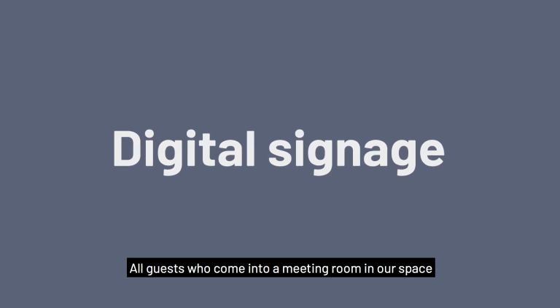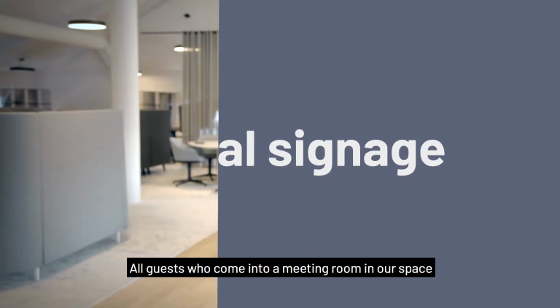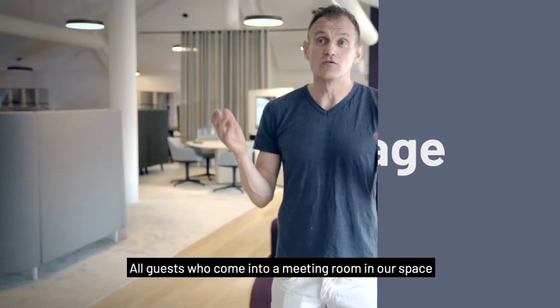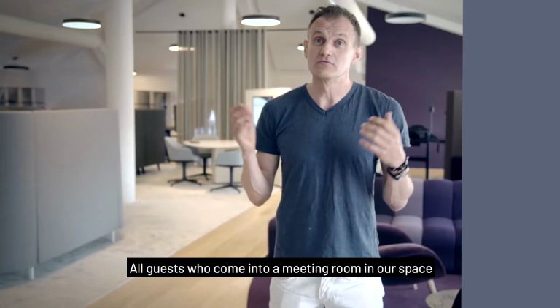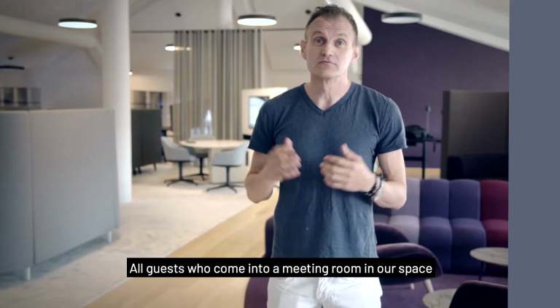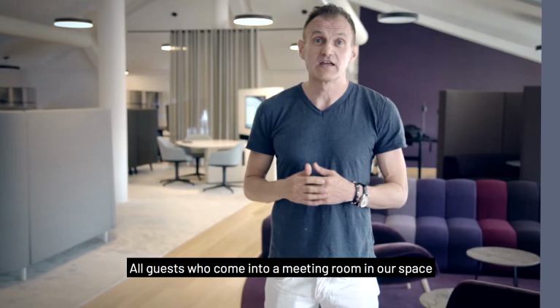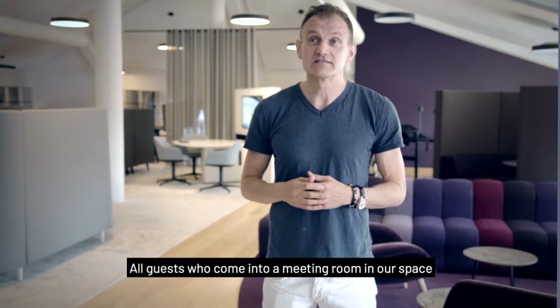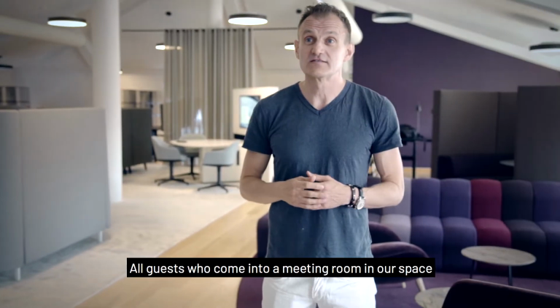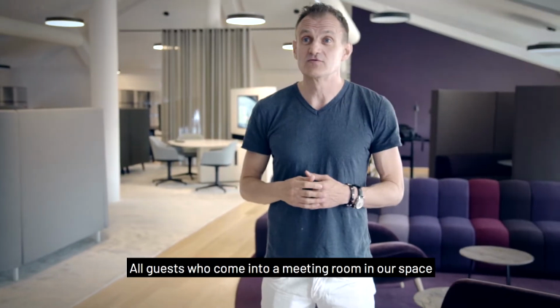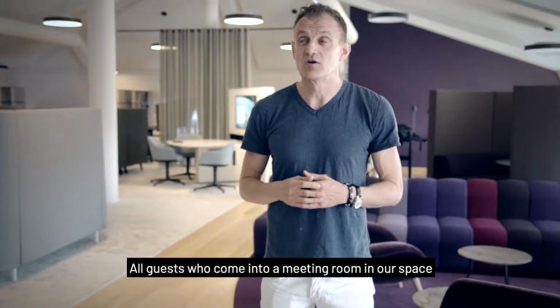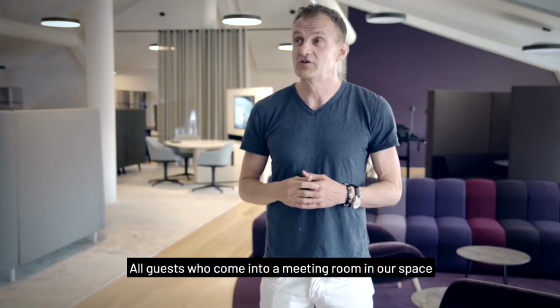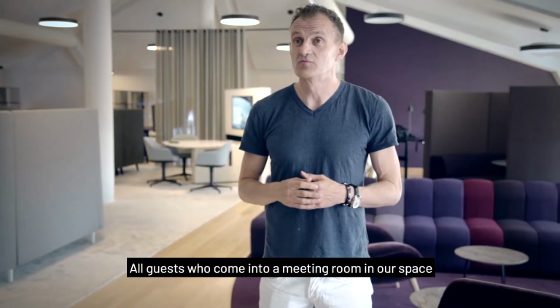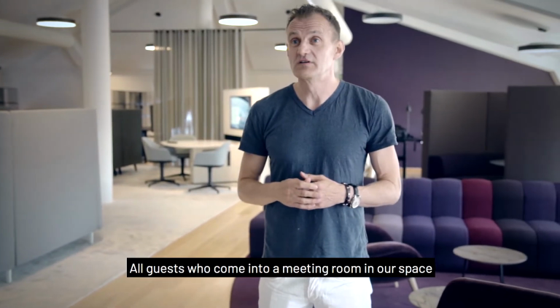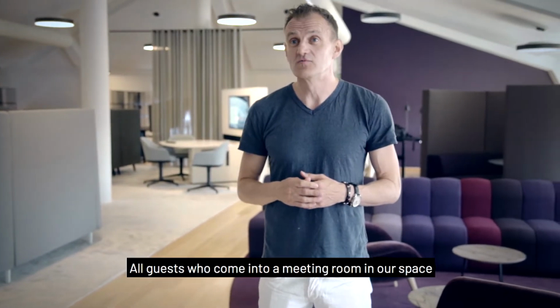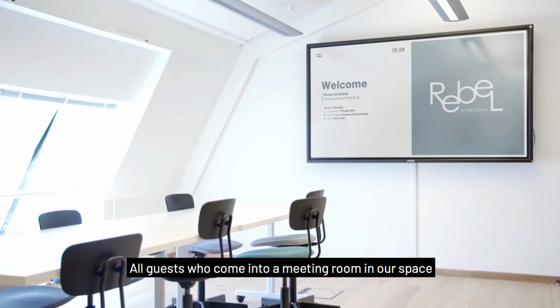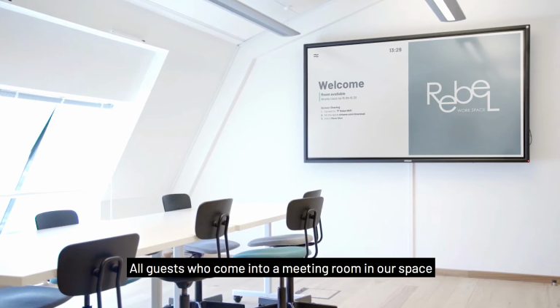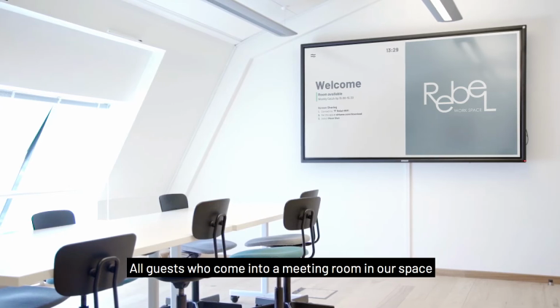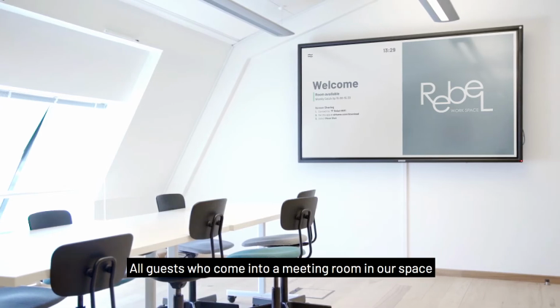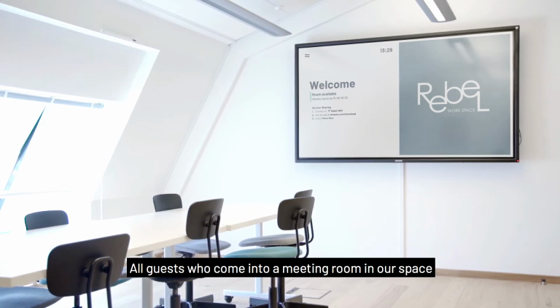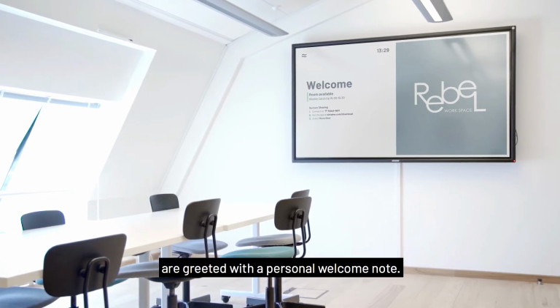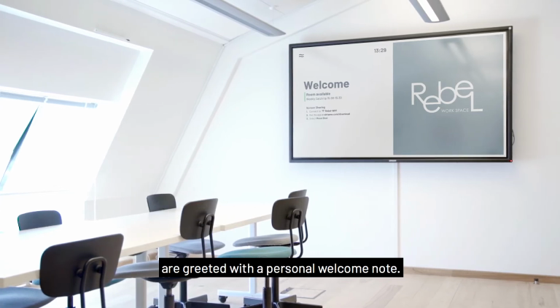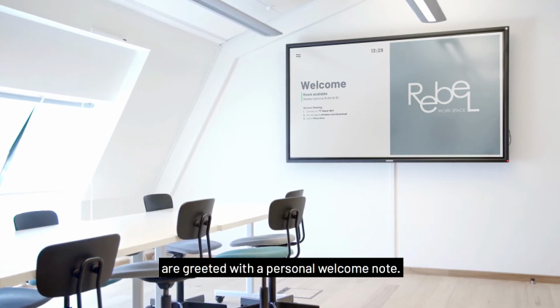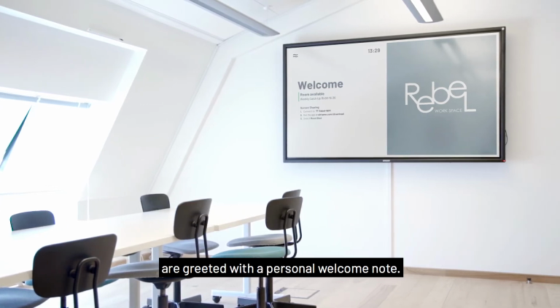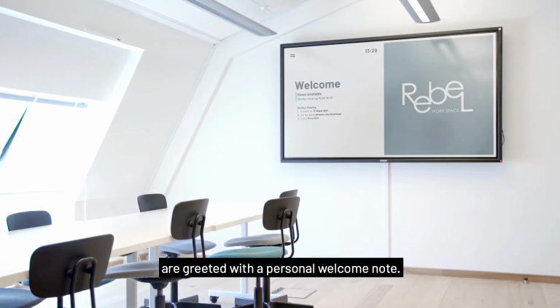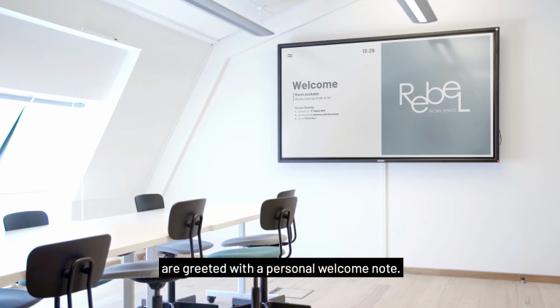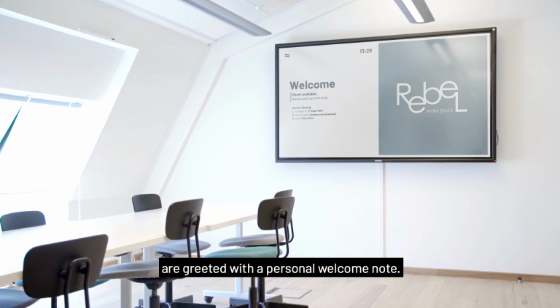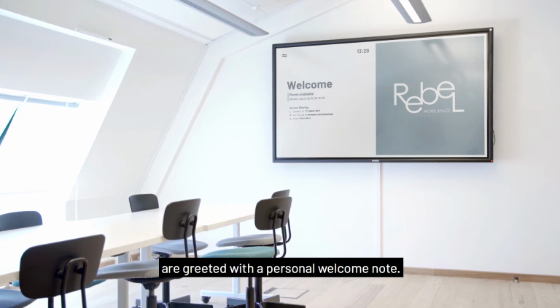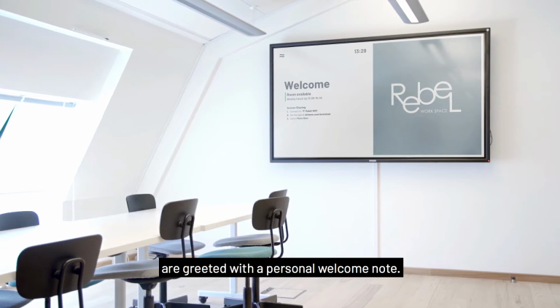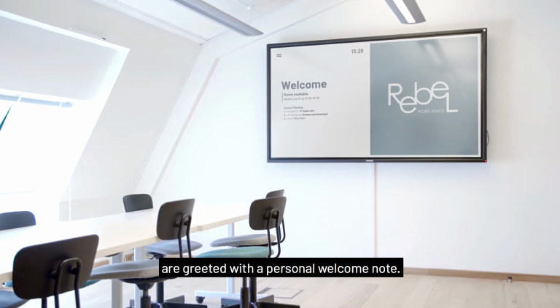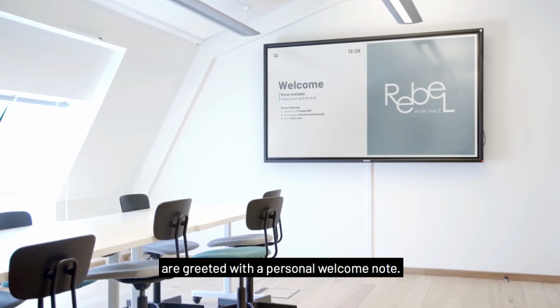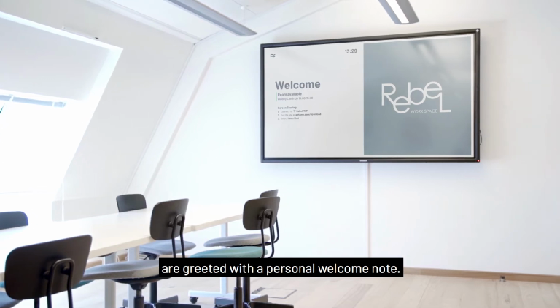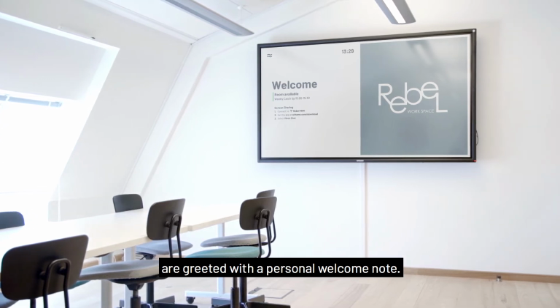All guests who come into a meeting room in our space are greeted with a personal welcome note.